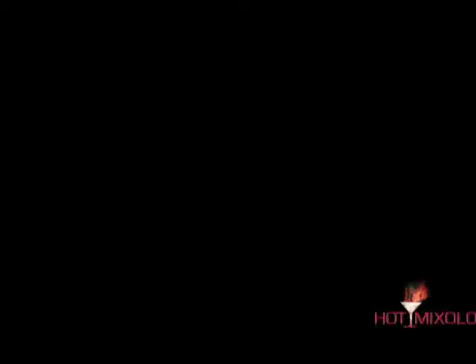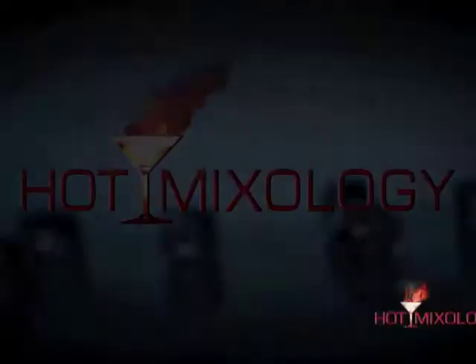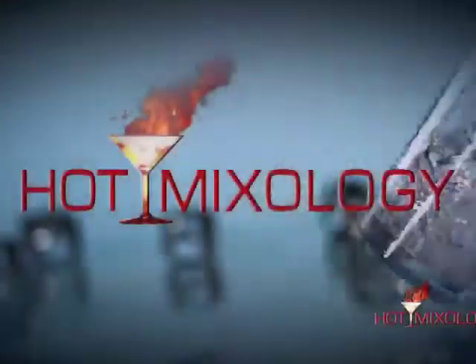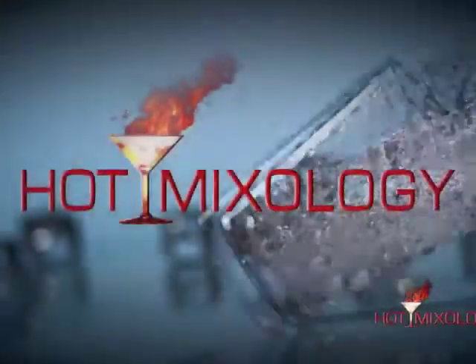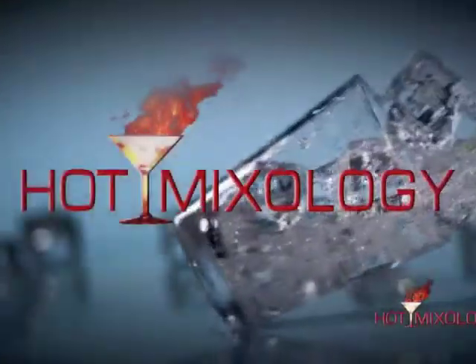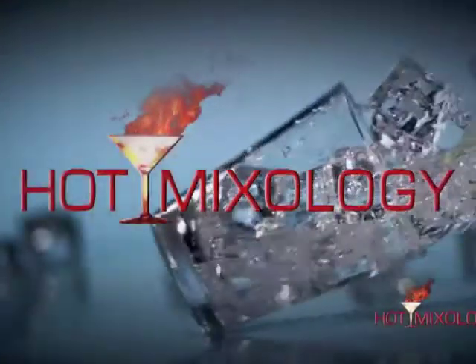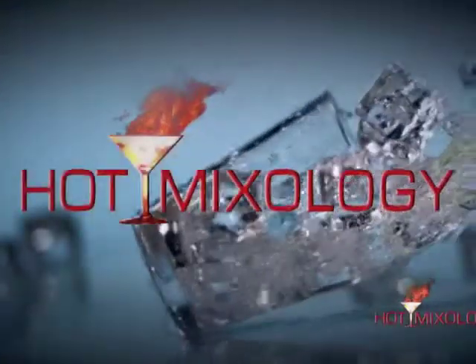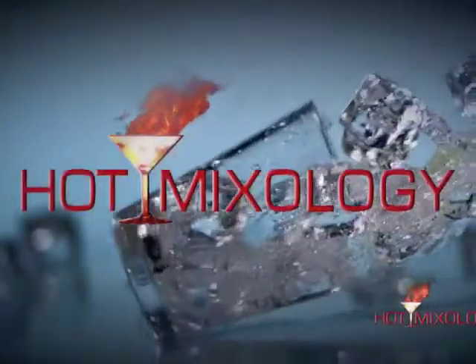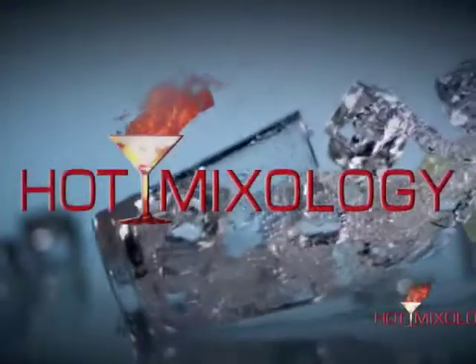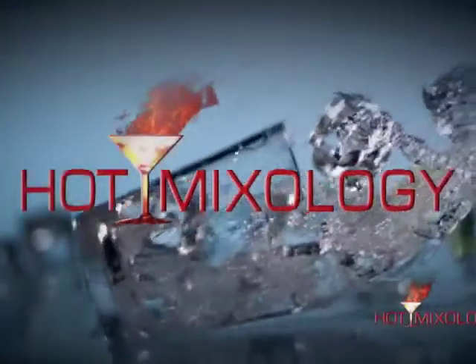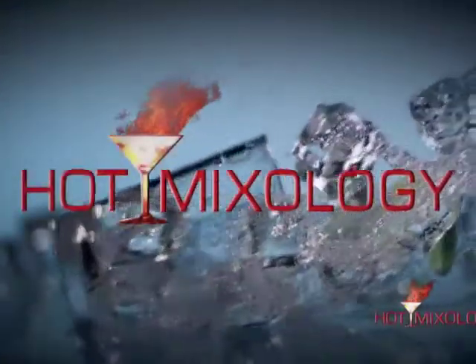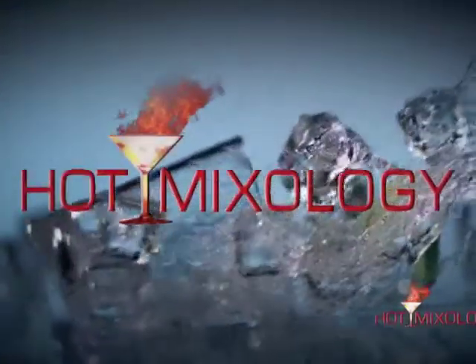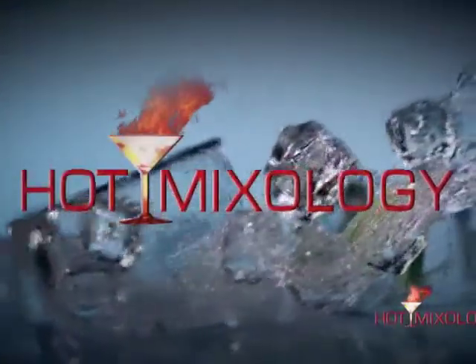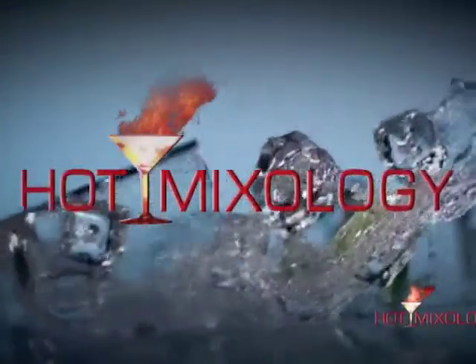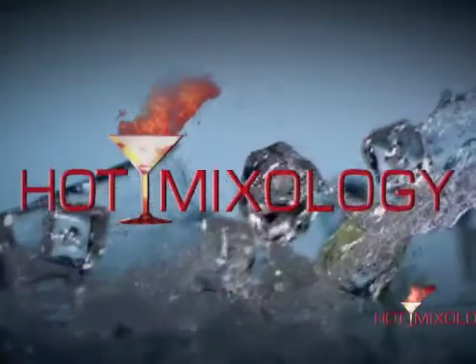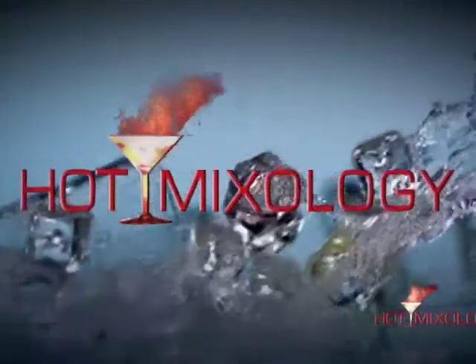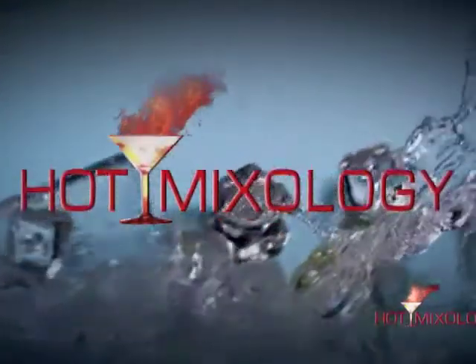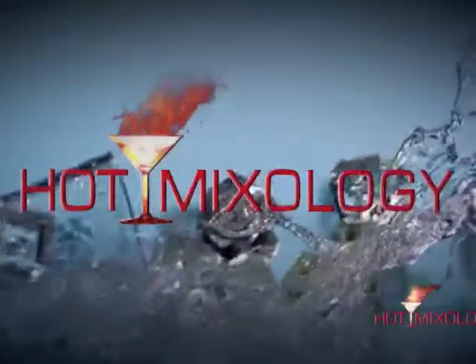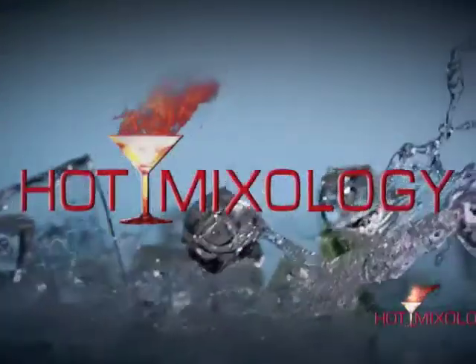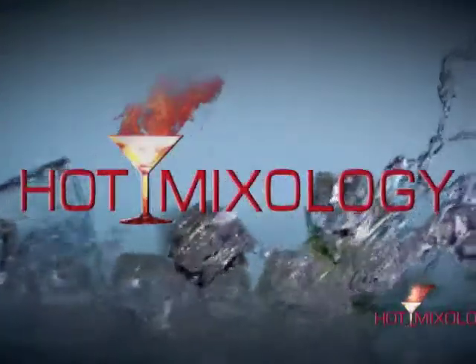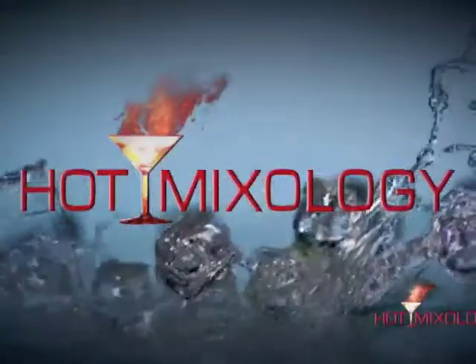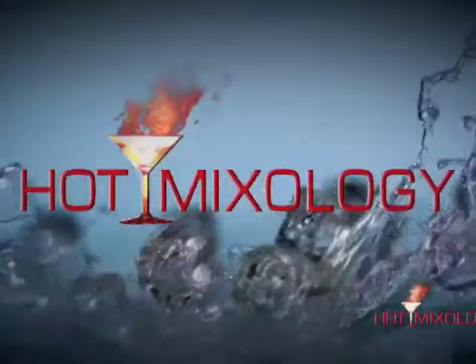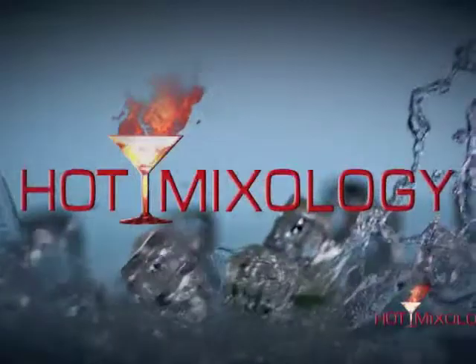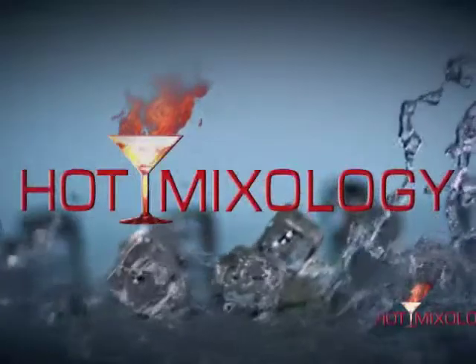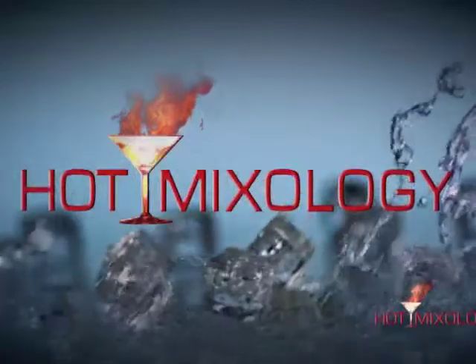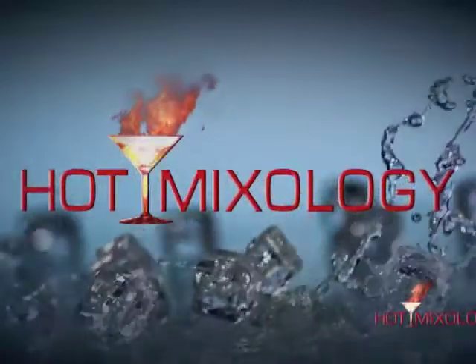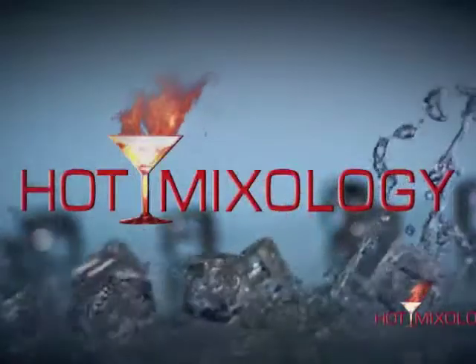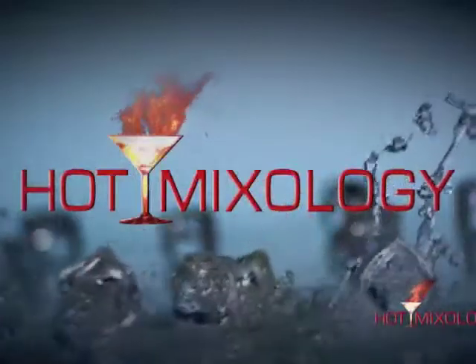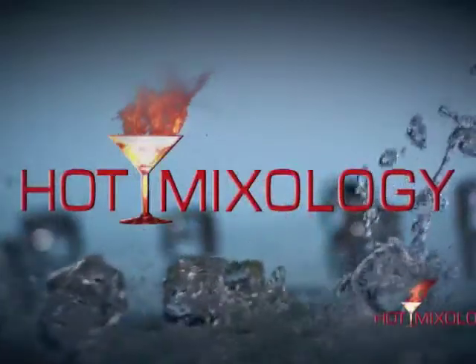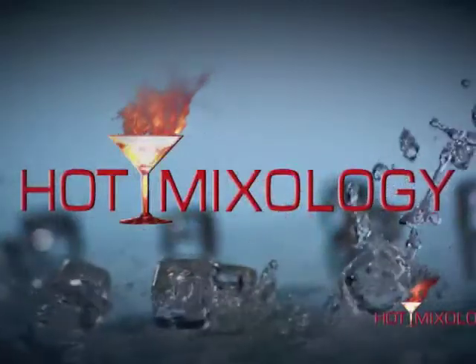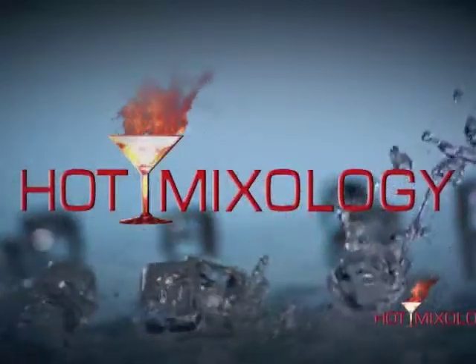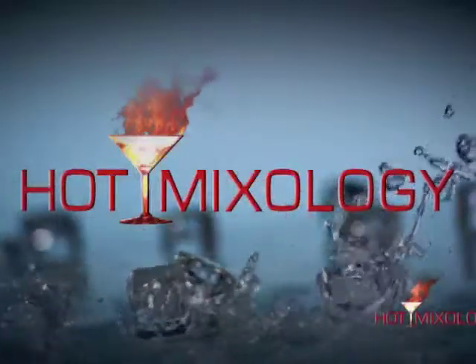I'm Dave Elger, your host du jour. Join me in all the fun every week at Hot Mixology, where the bar is open.